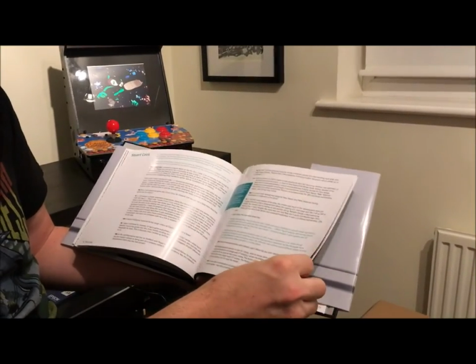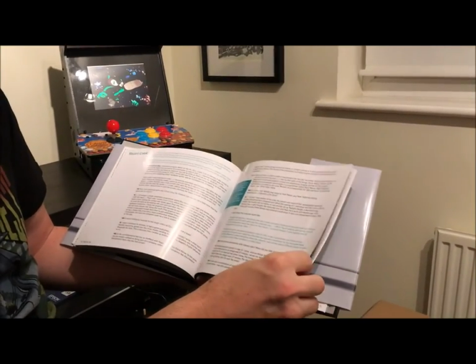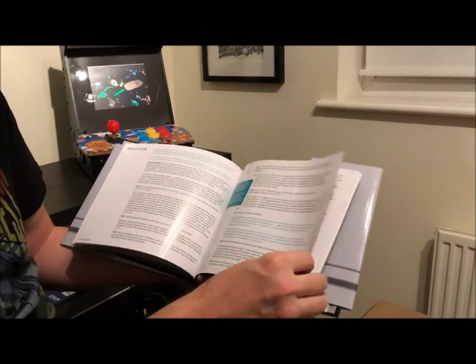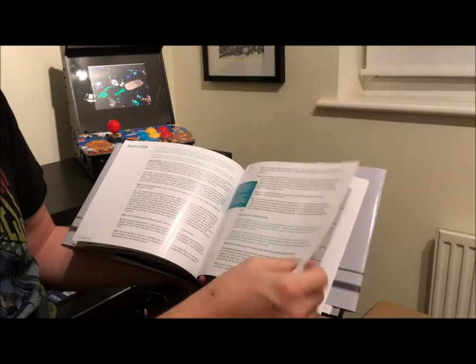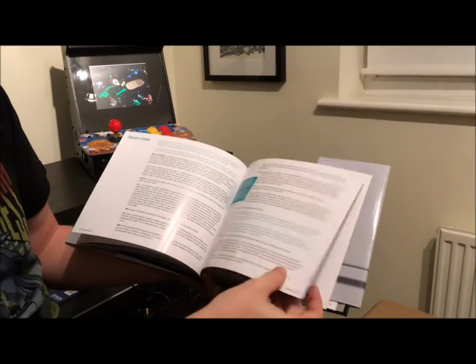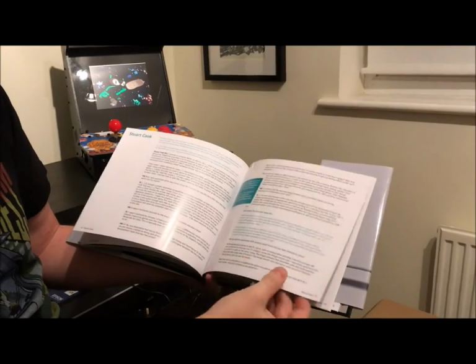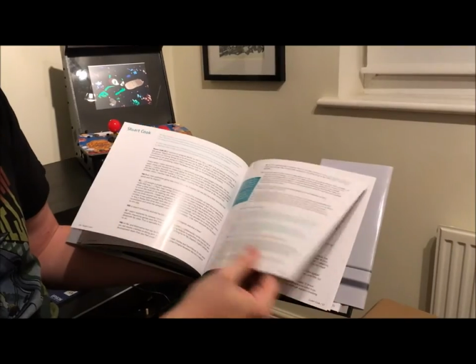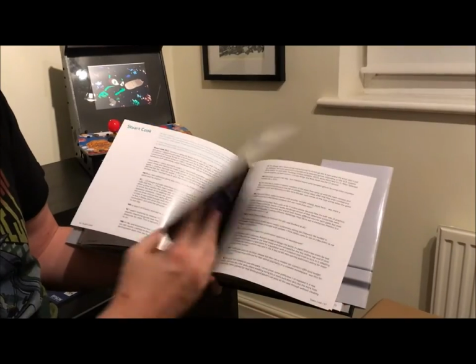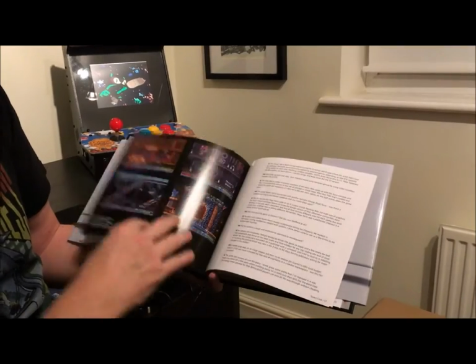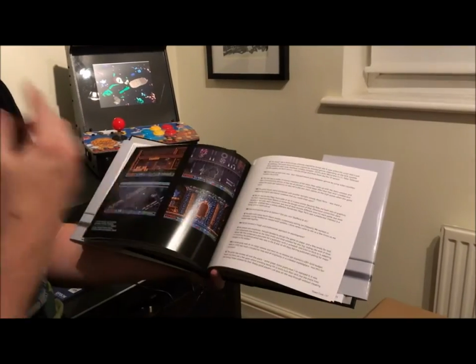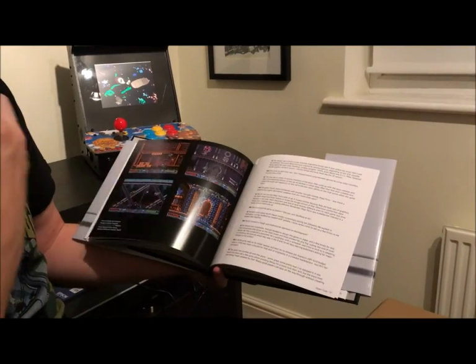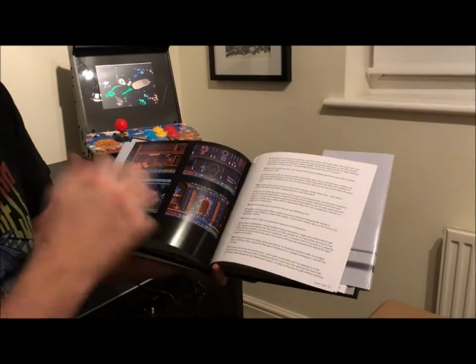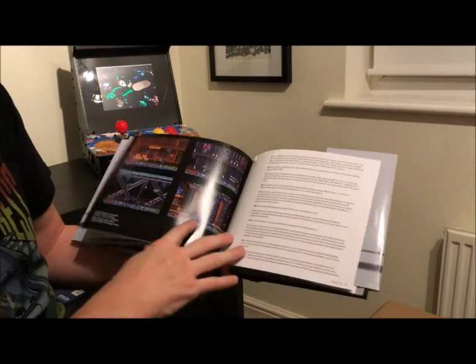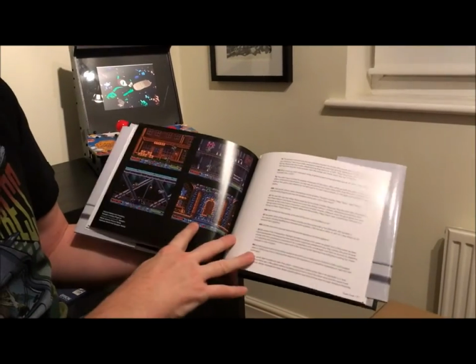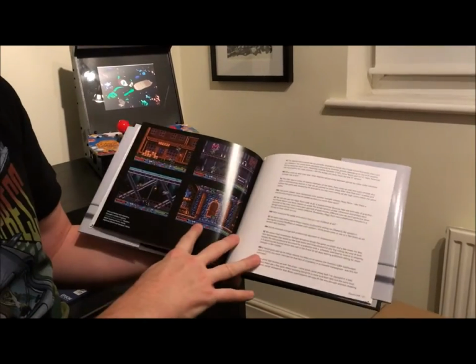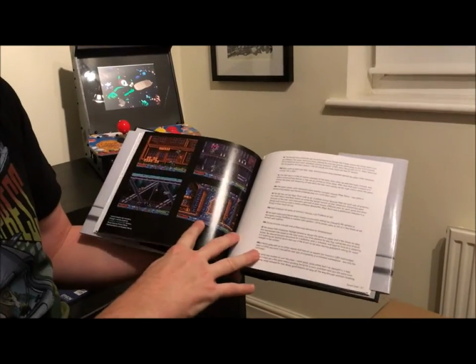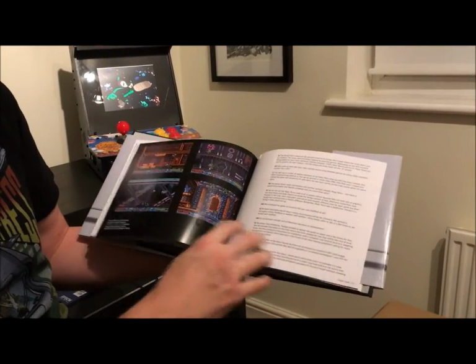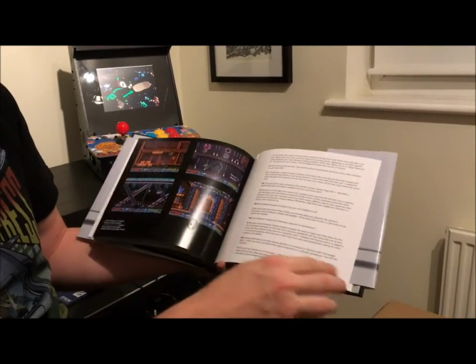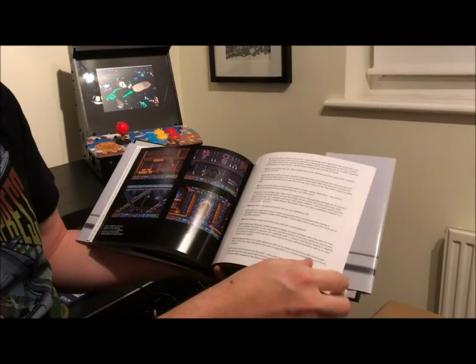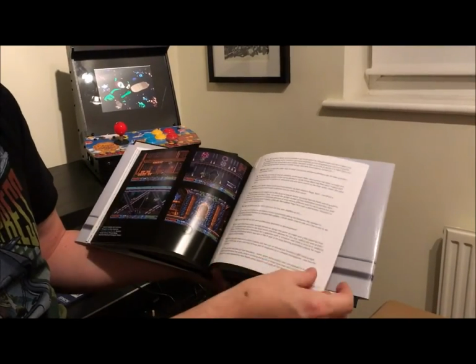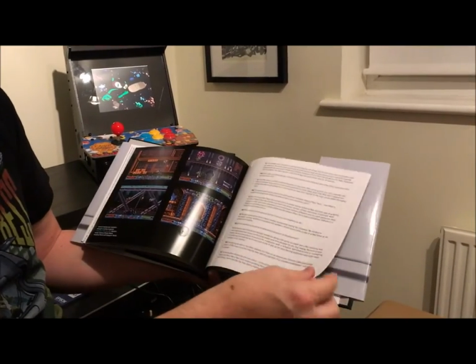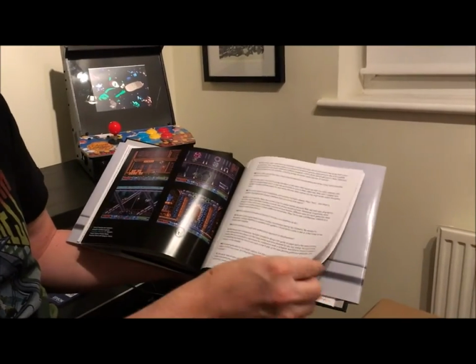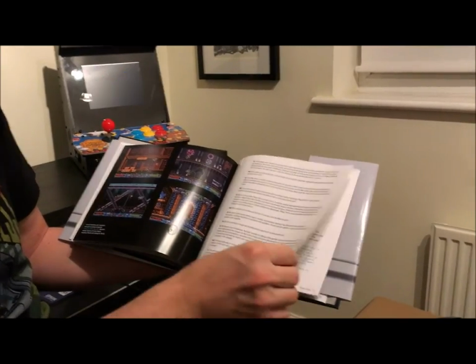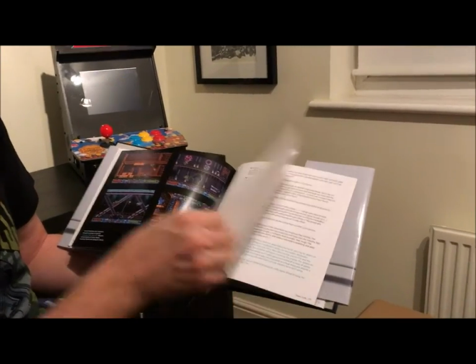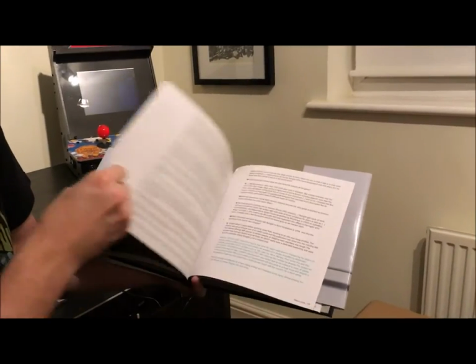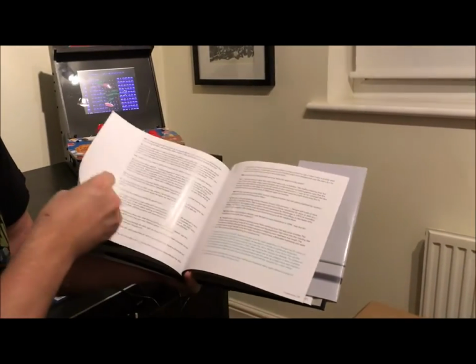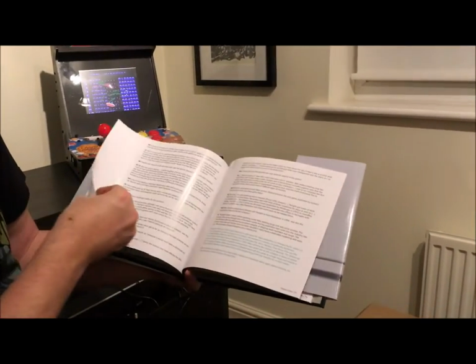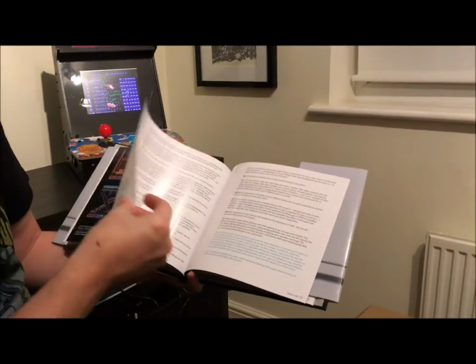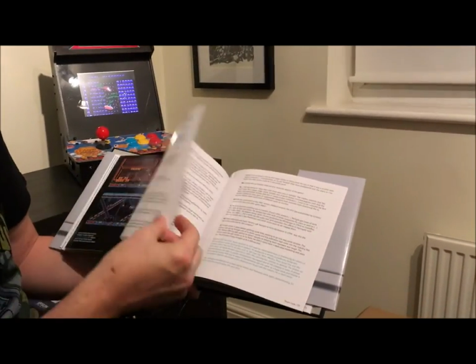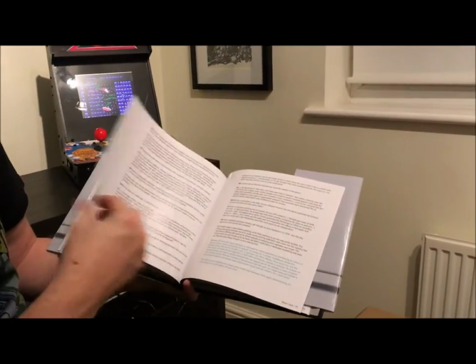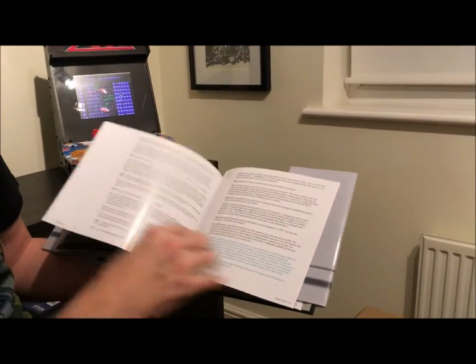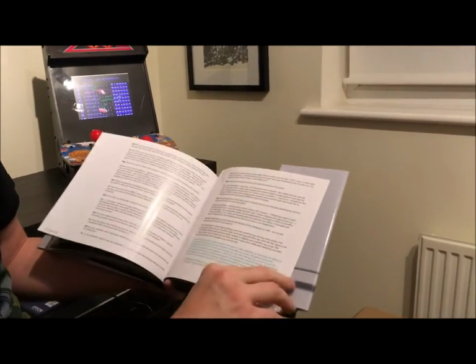Stuart Cooke, who did the cracking game Video Kid, if you remember that one — there's a nice interview with Stuart.